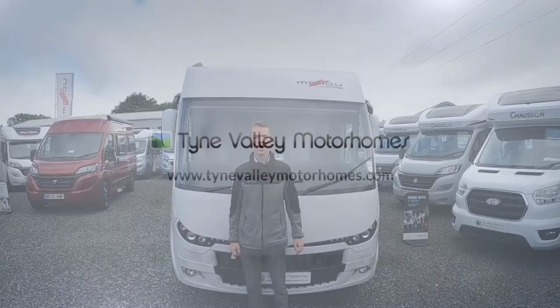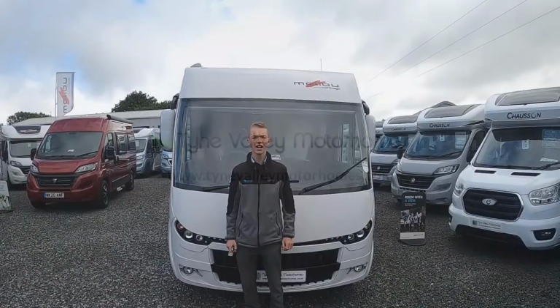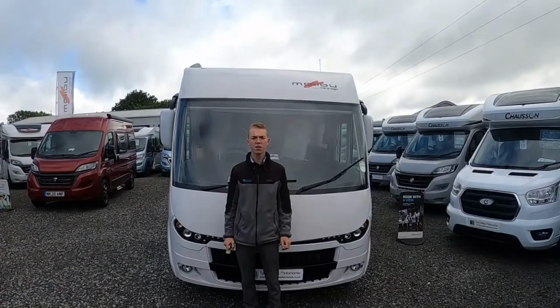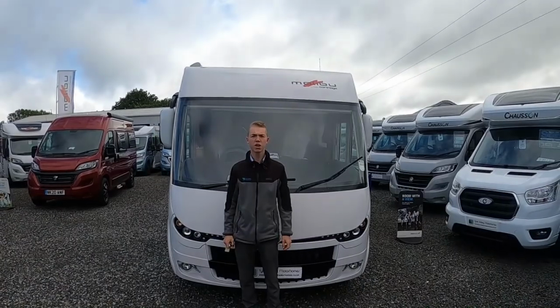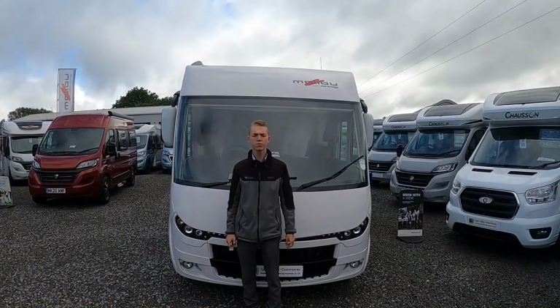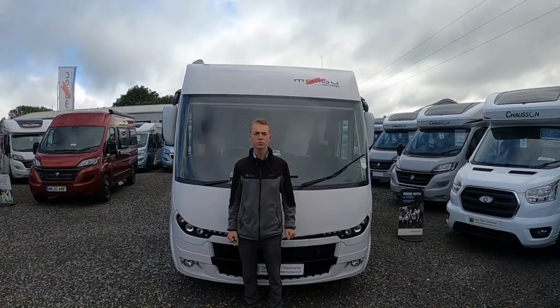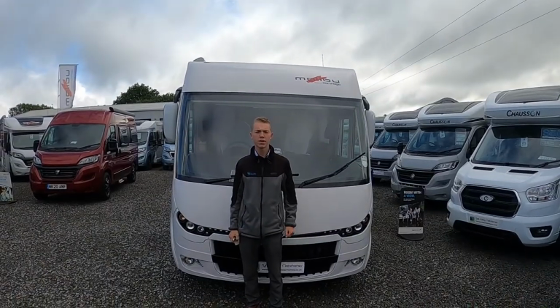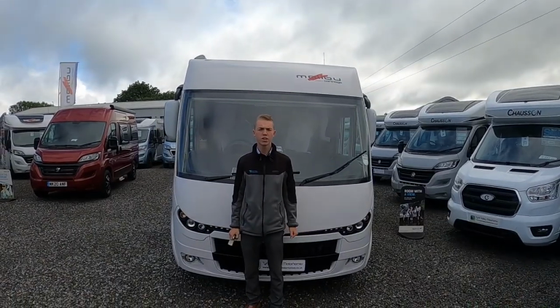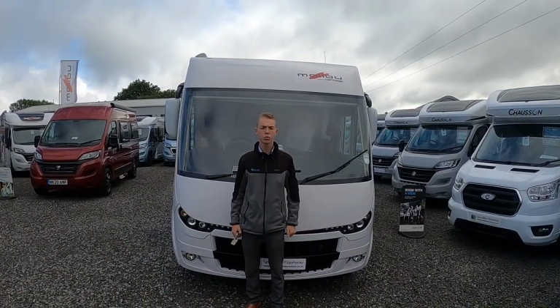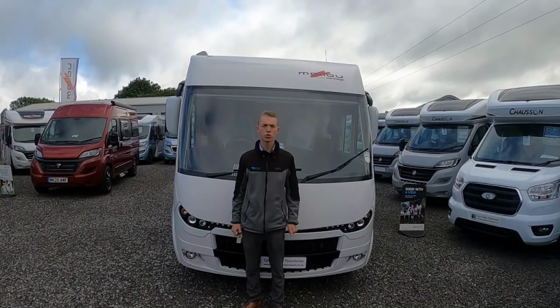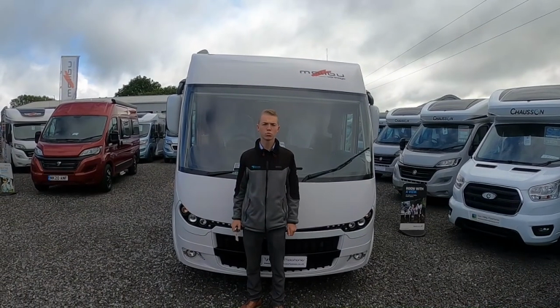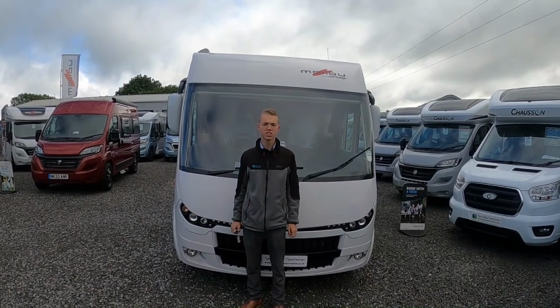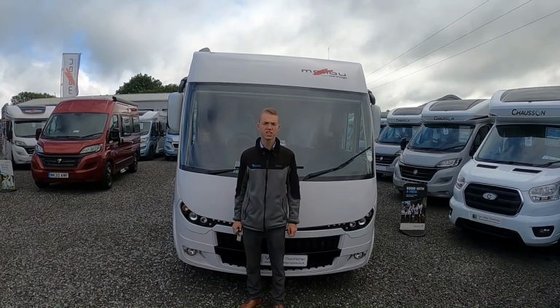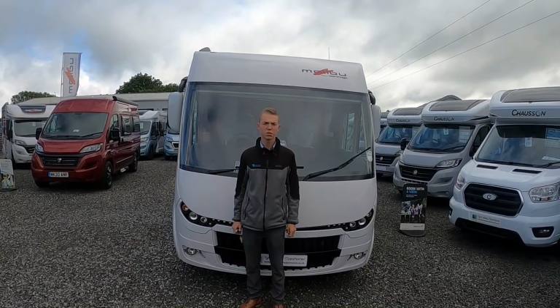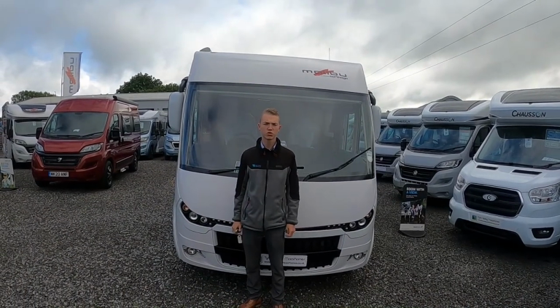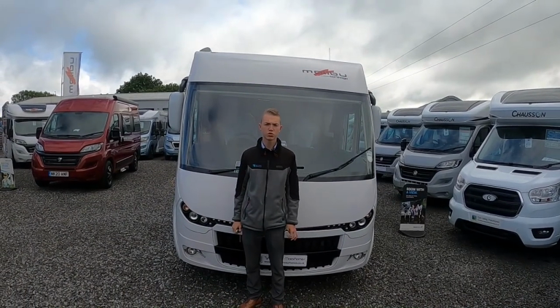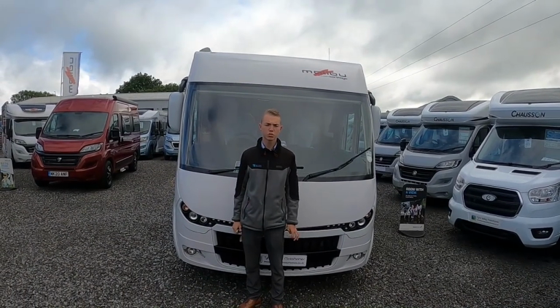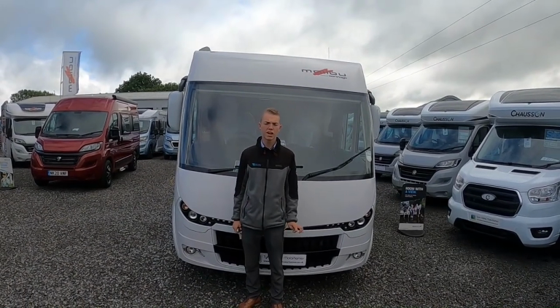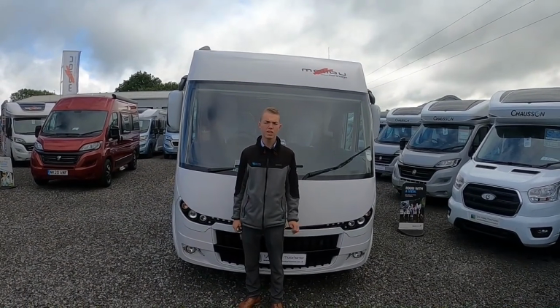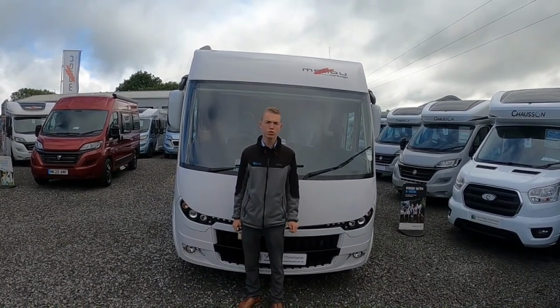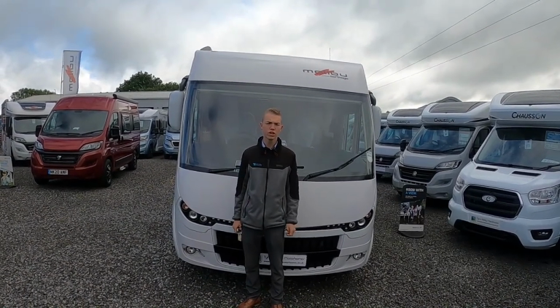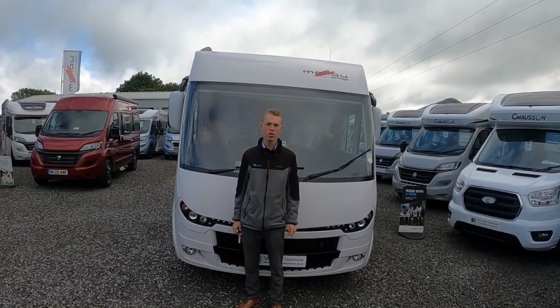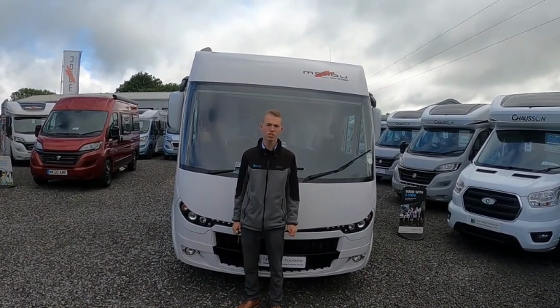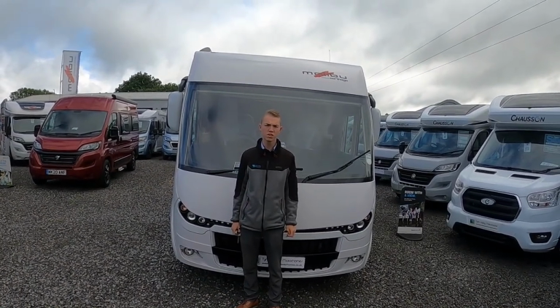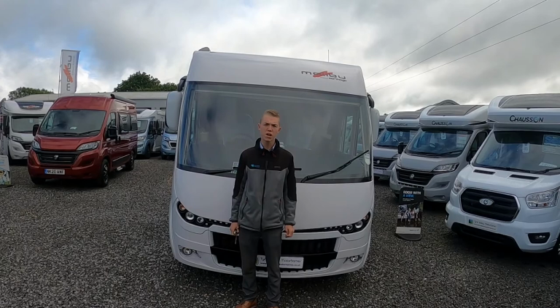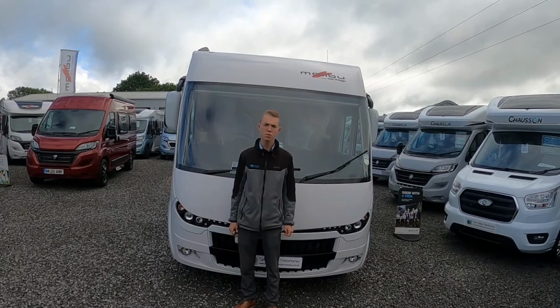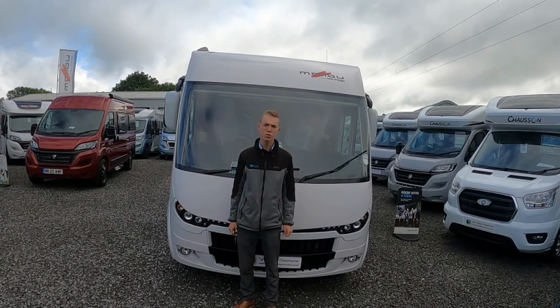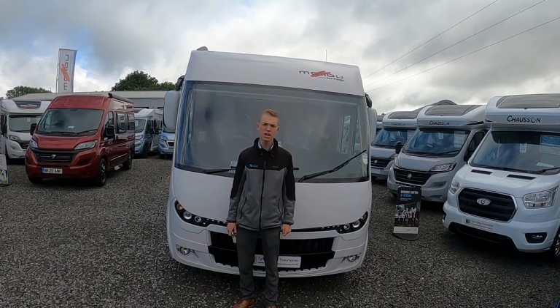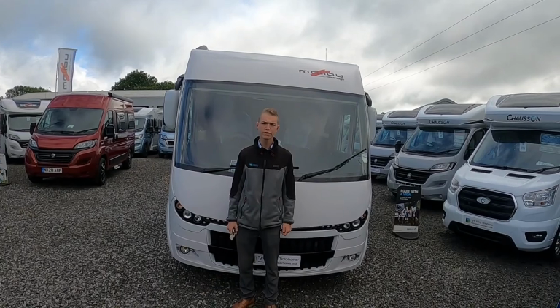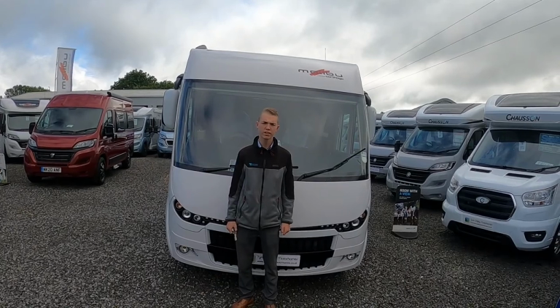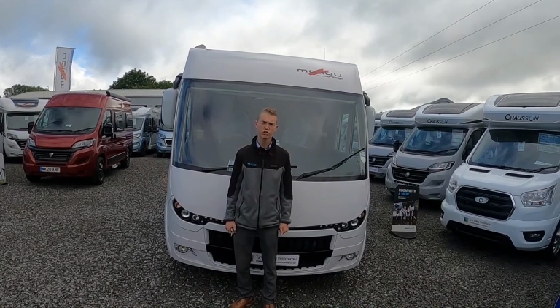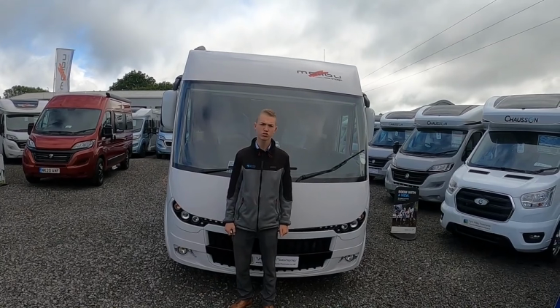Hi, I'm Colm from Time Valley Motorhomes and today I'll be showing you the handover on the Malibu i500.